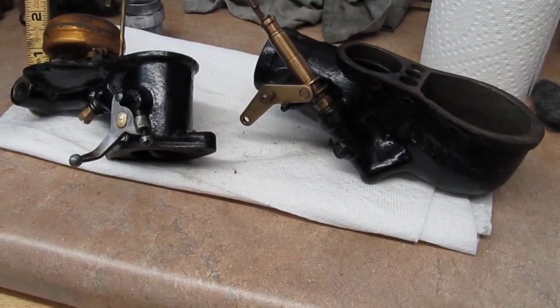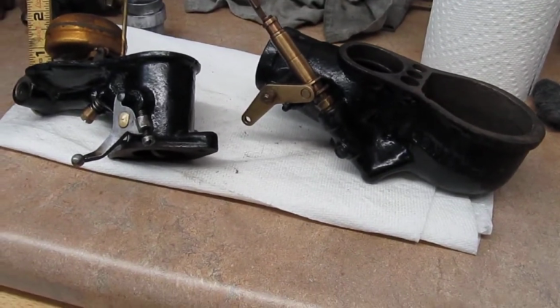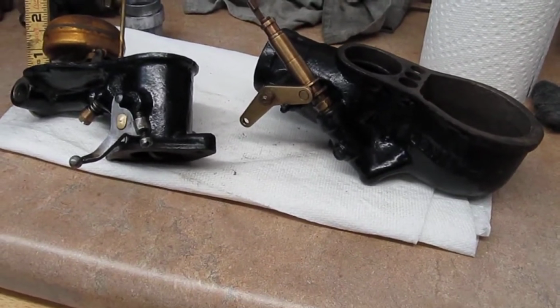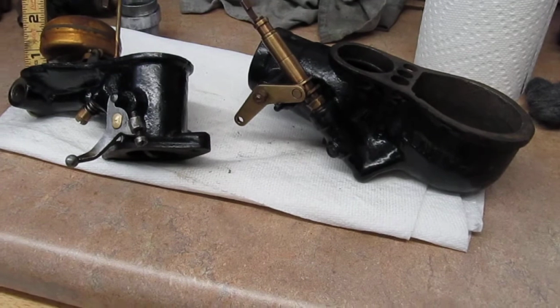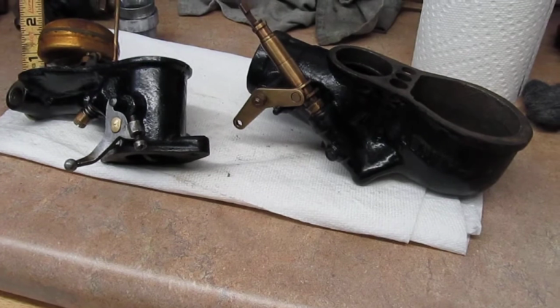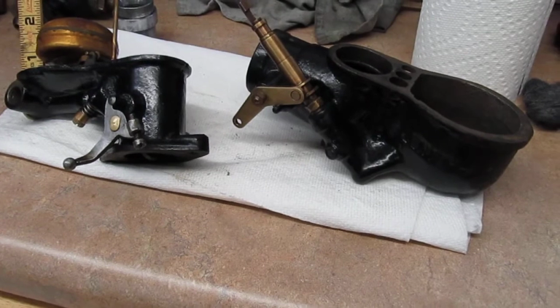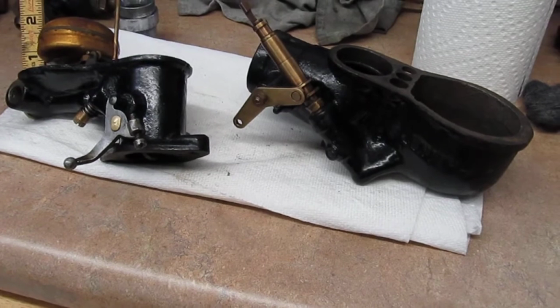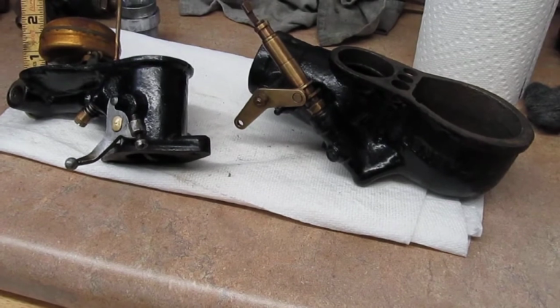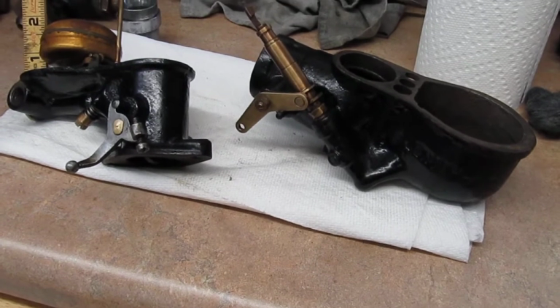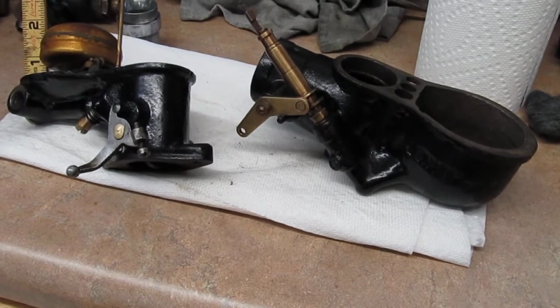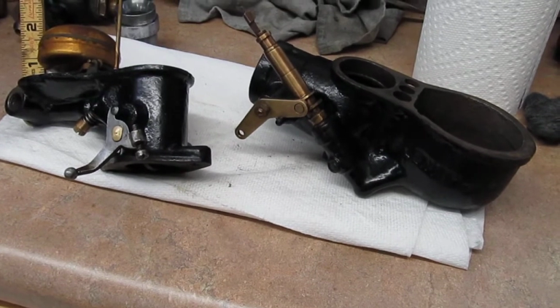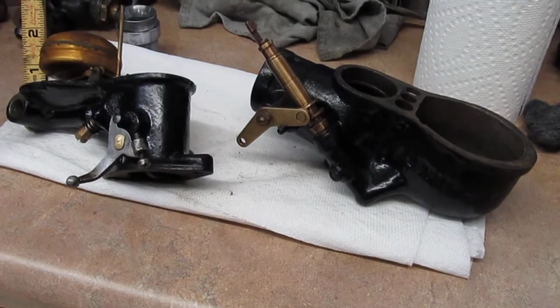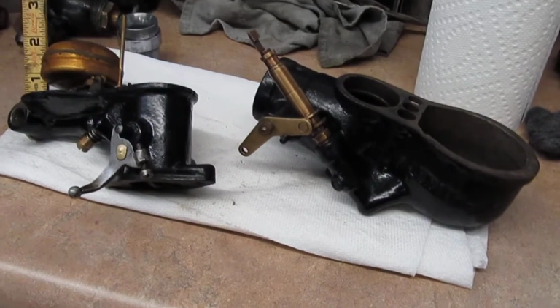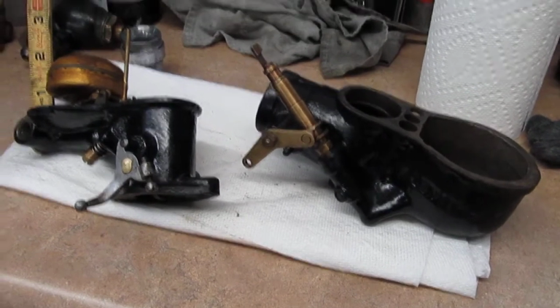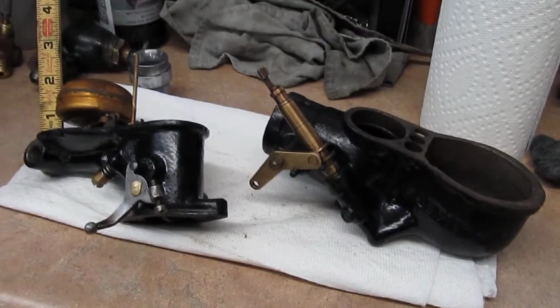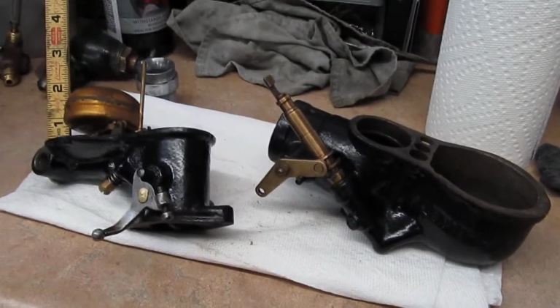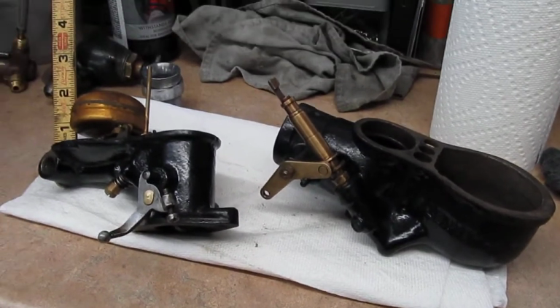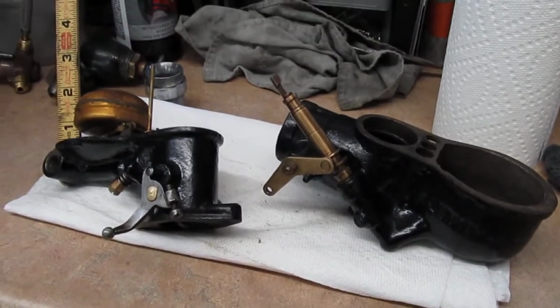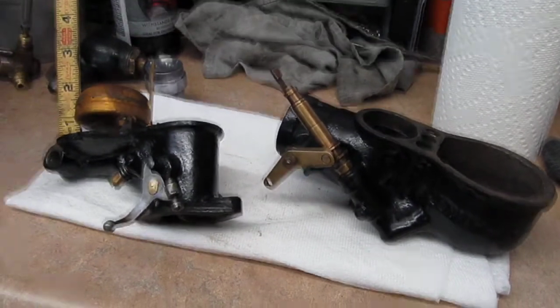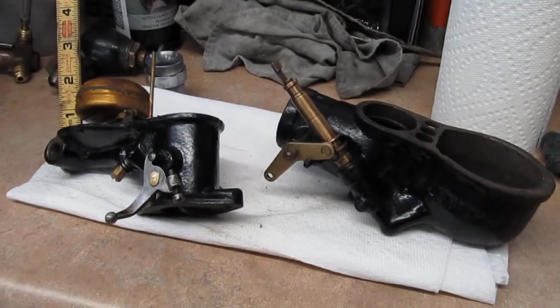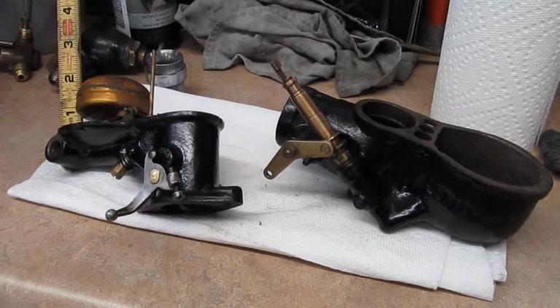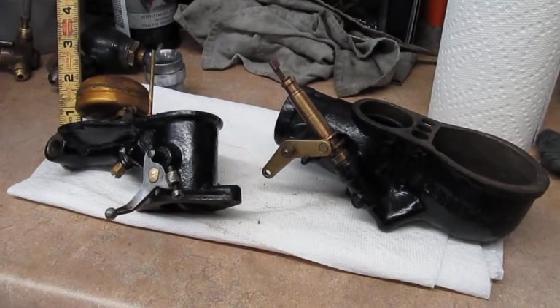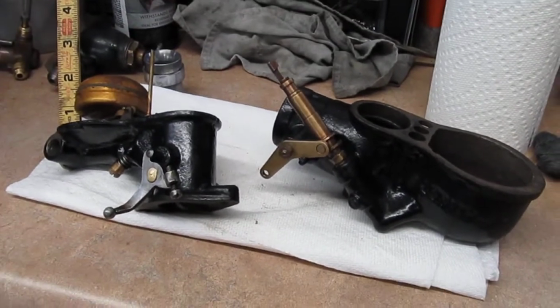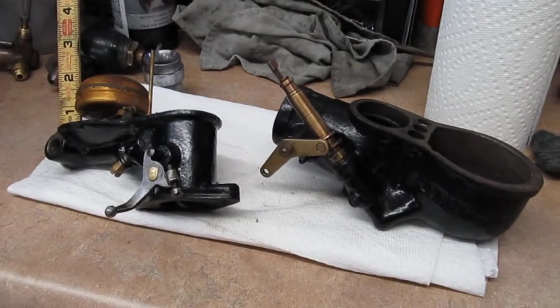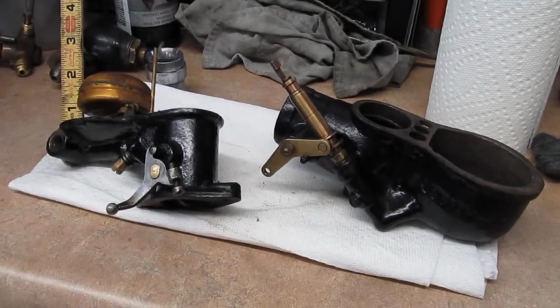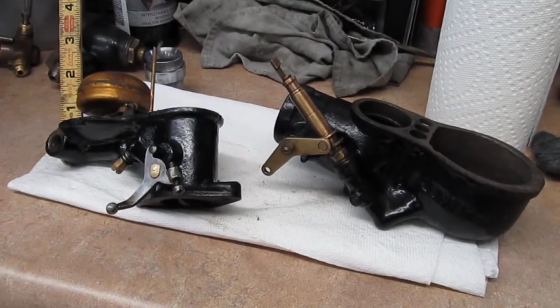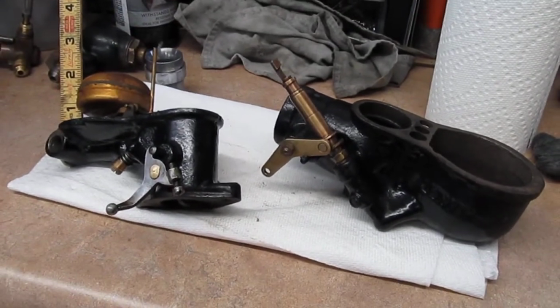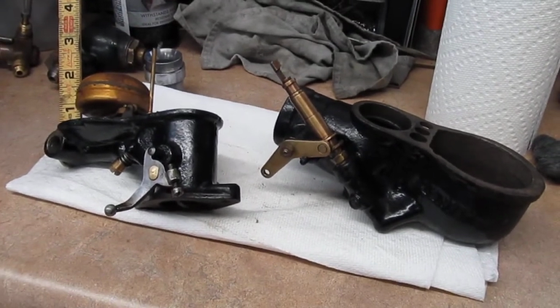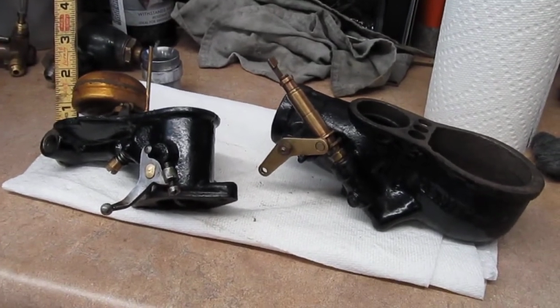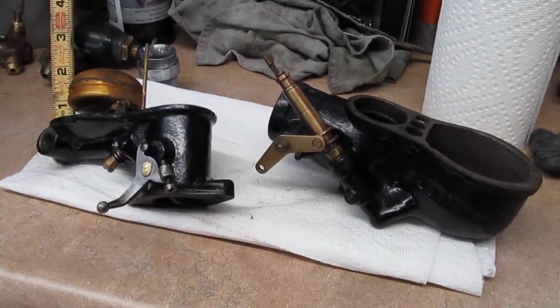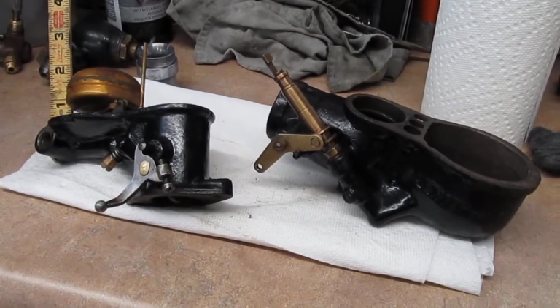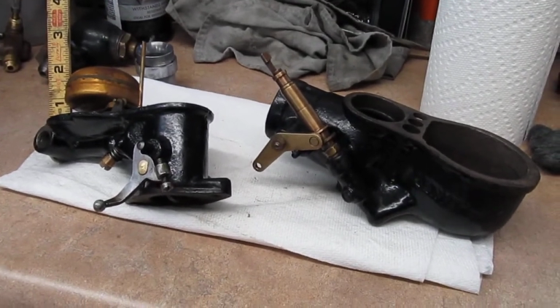We'll put the gasket on, put it back together, tighten it up and reinstall it and make sure it doesn't leak.